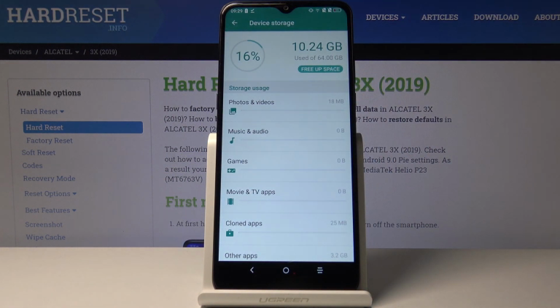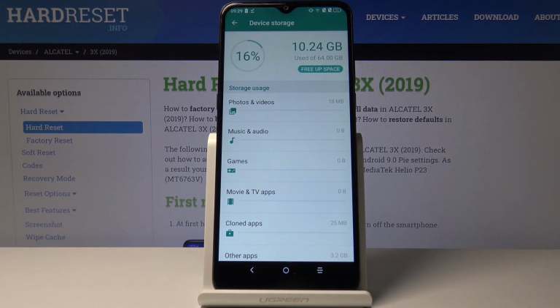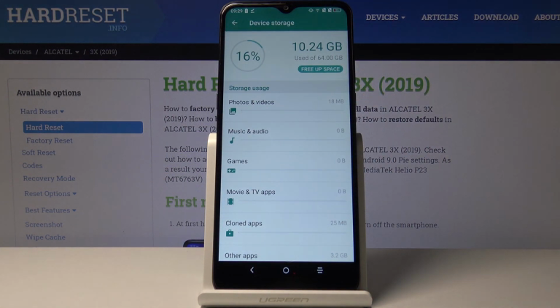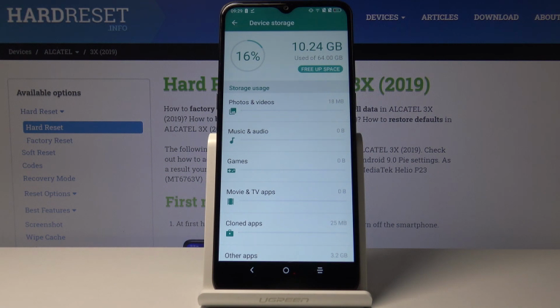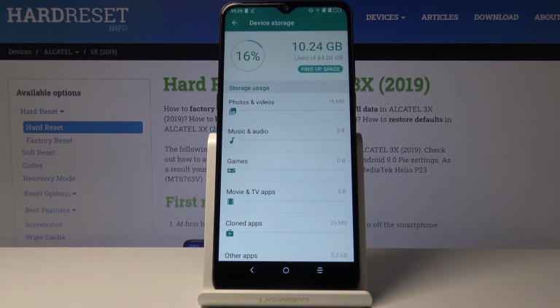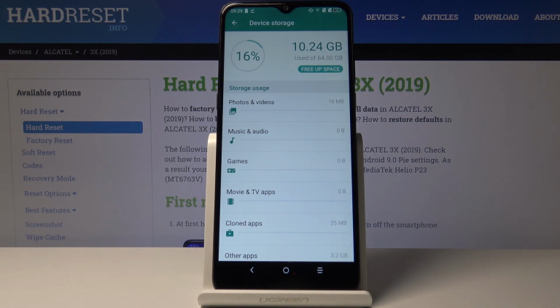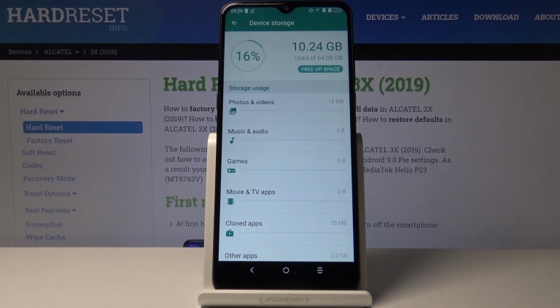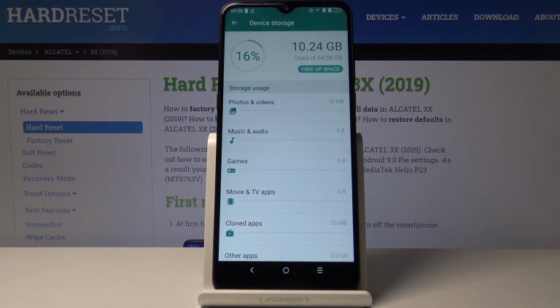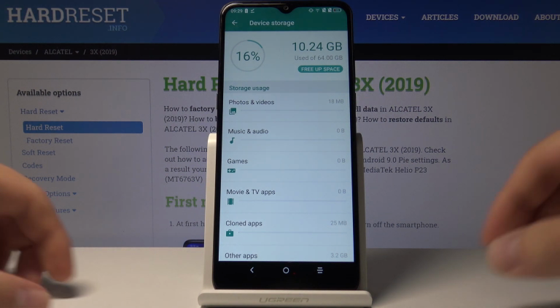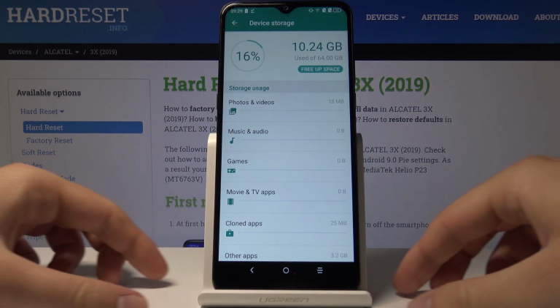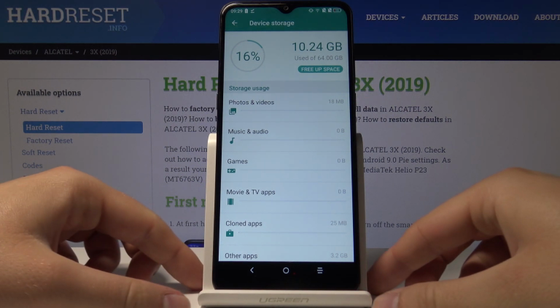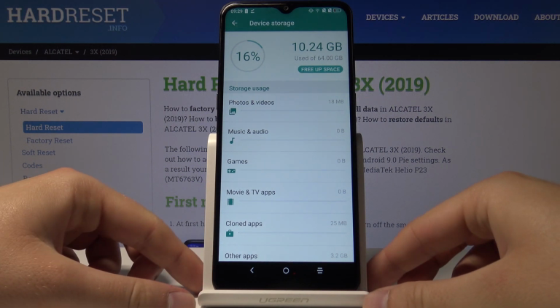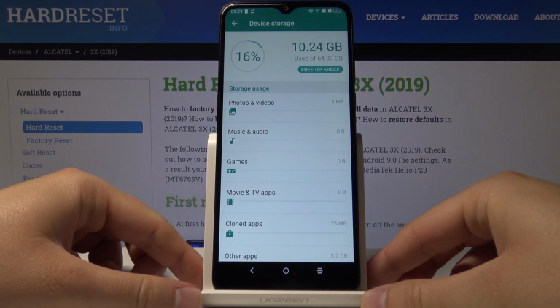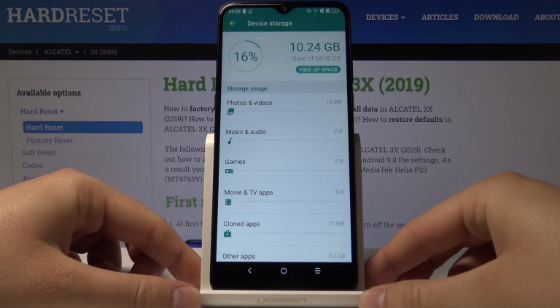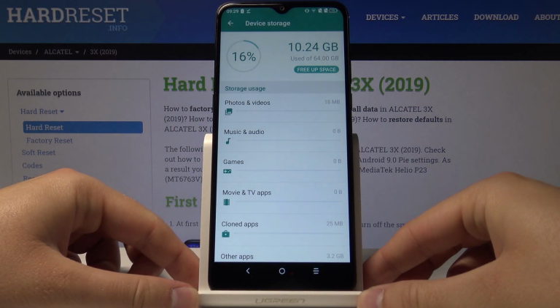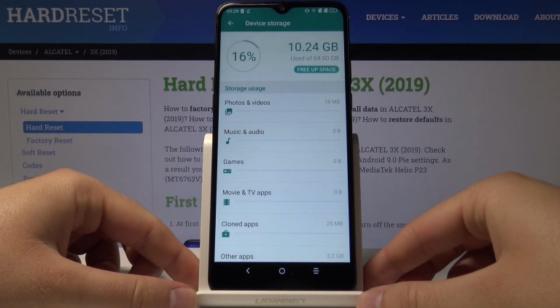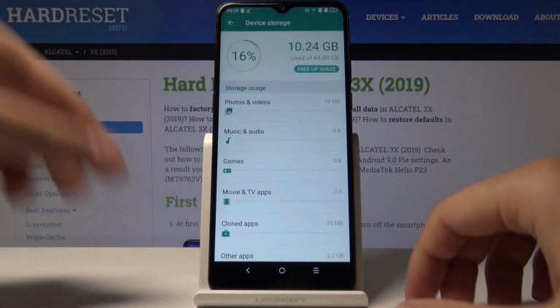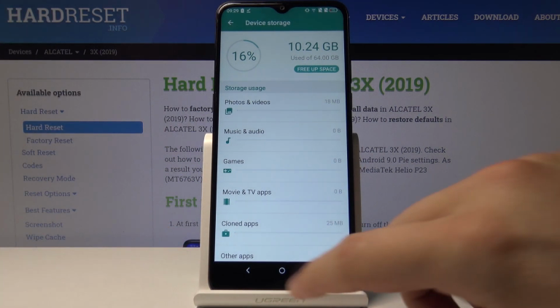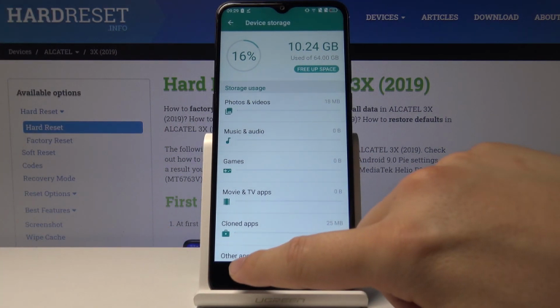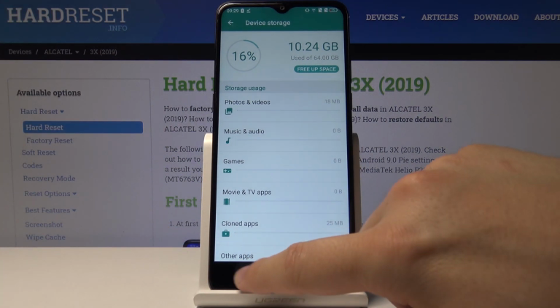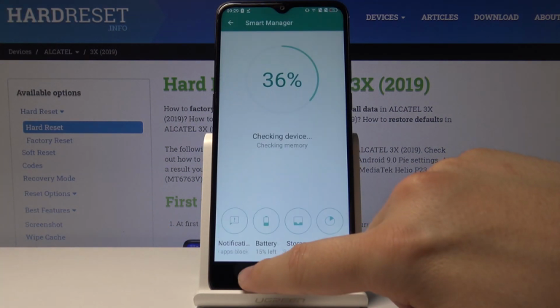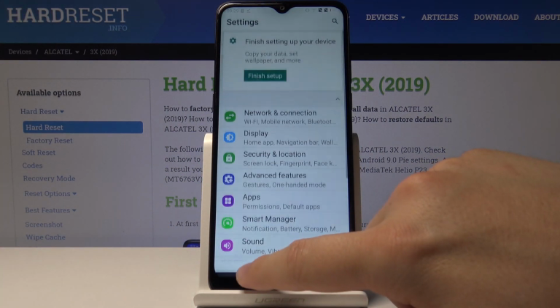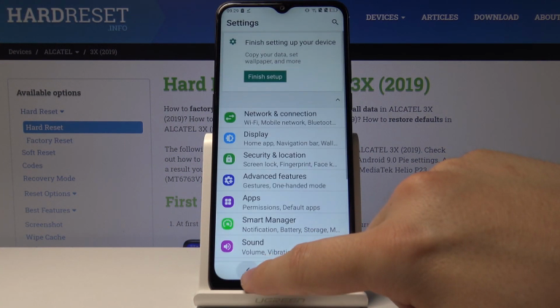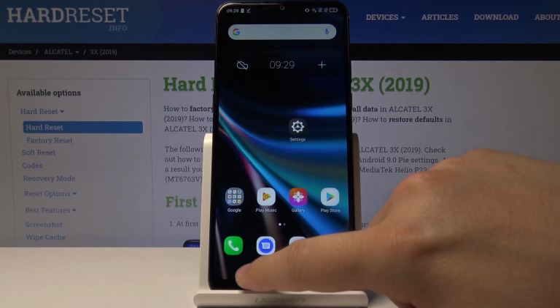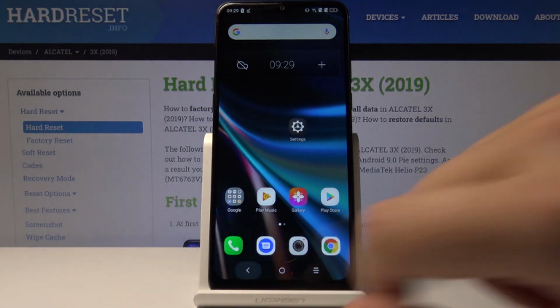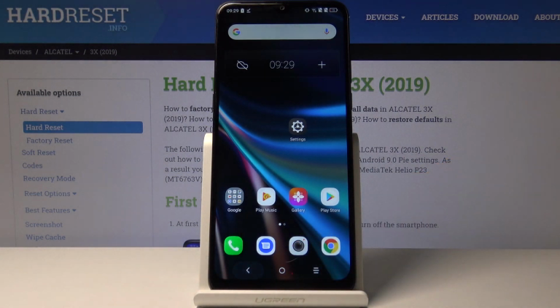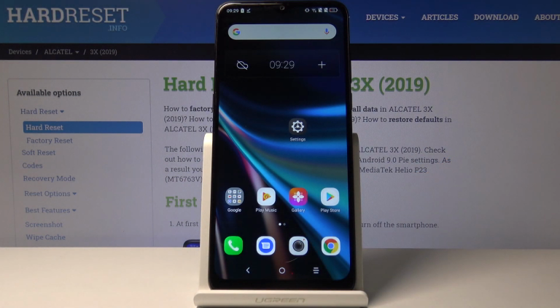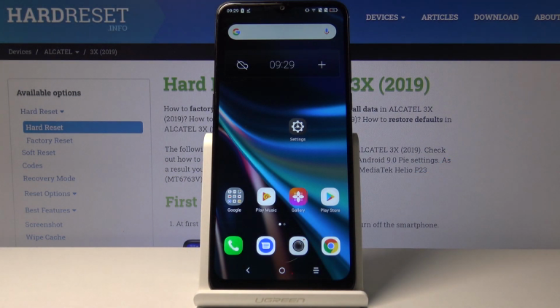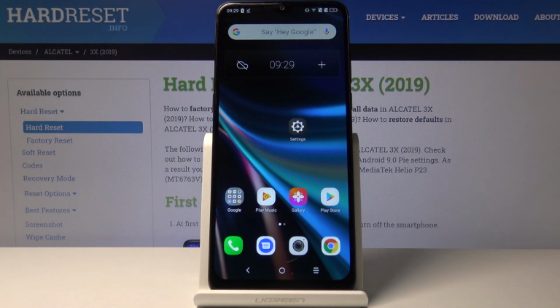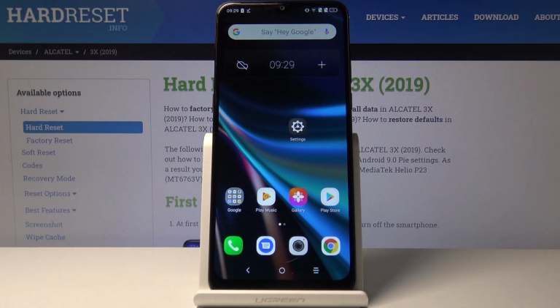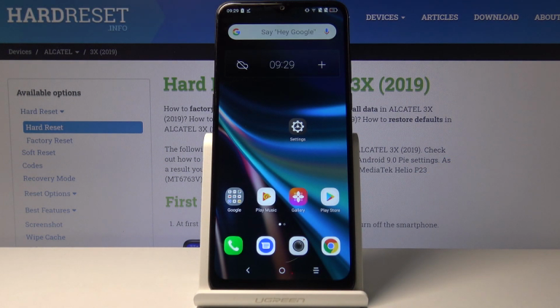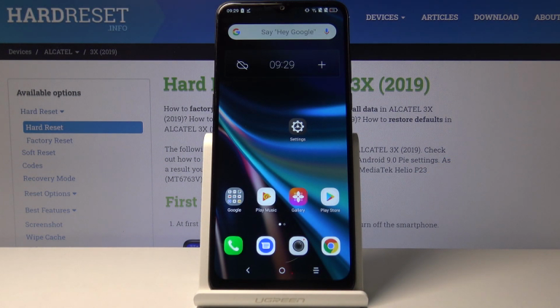And this is it — an easy way to clean storage in your smartphone. Thank you guys for watching, leave thumbs ups, comments, and subscribe to our channel.